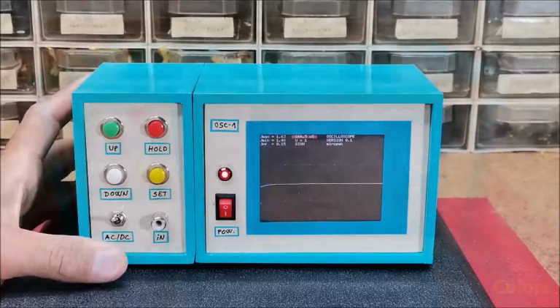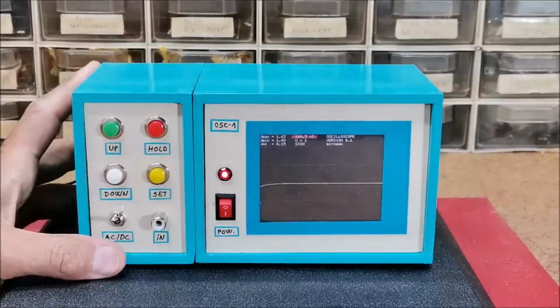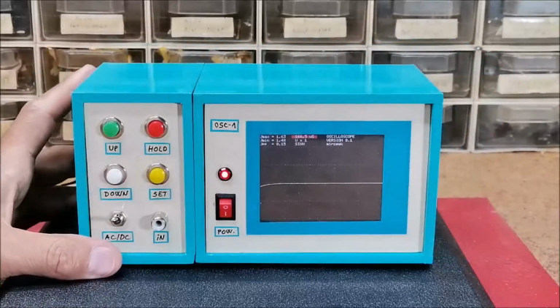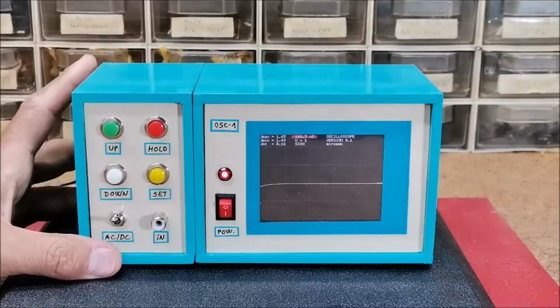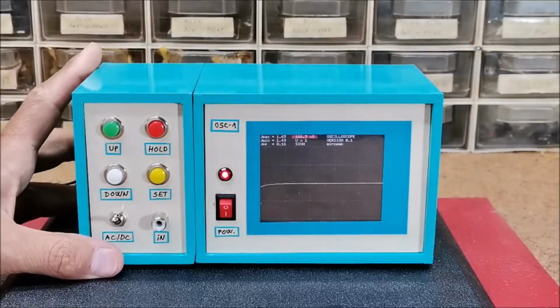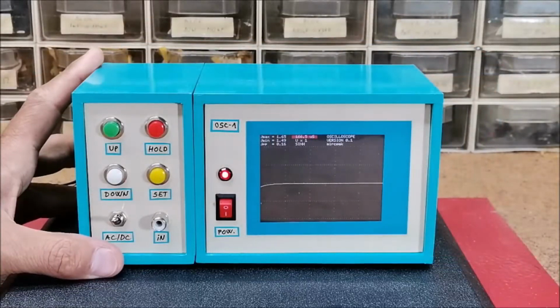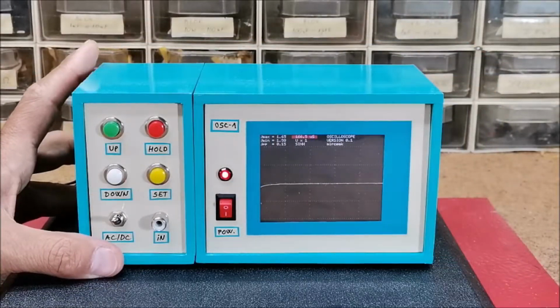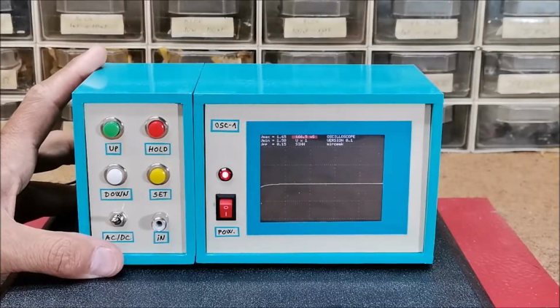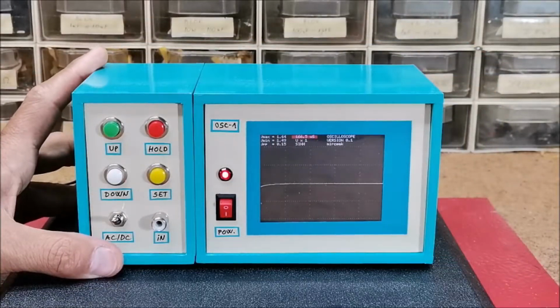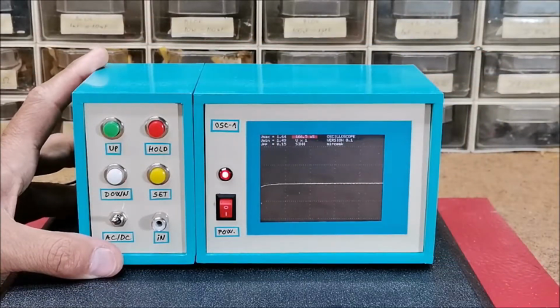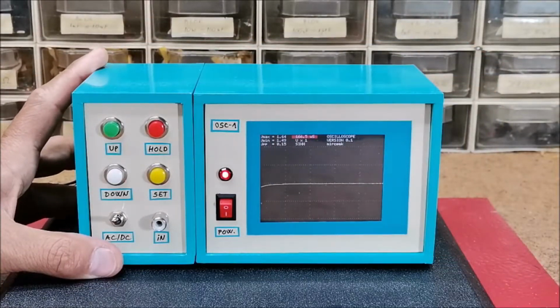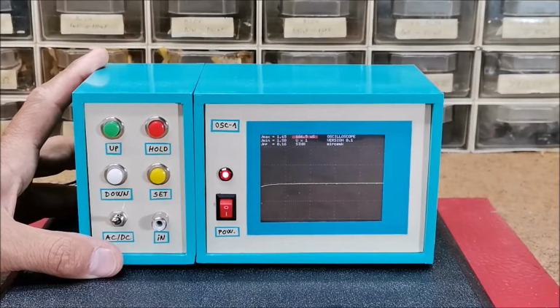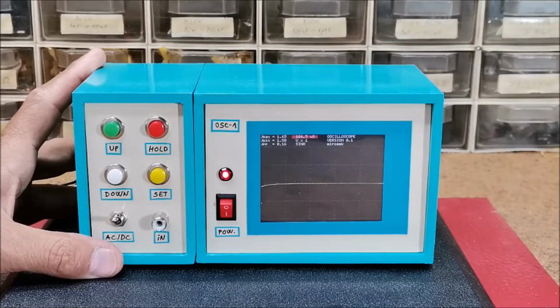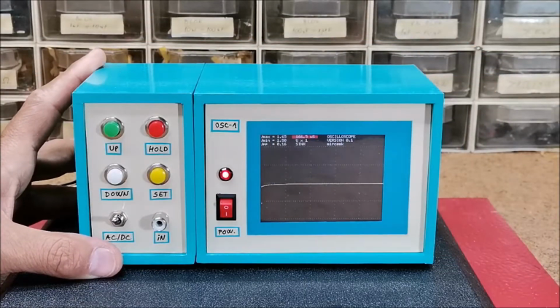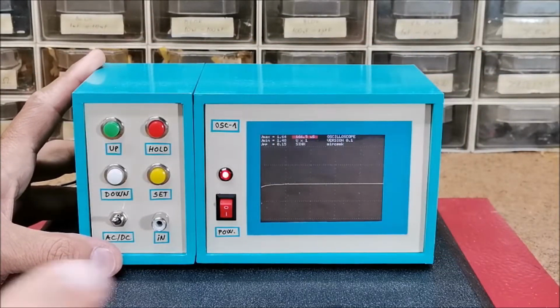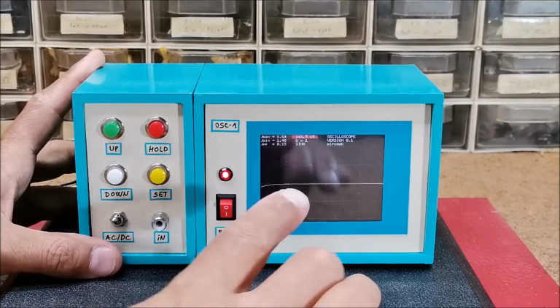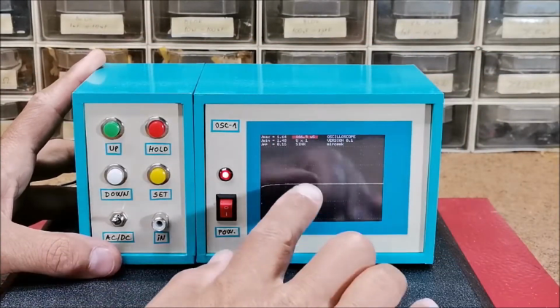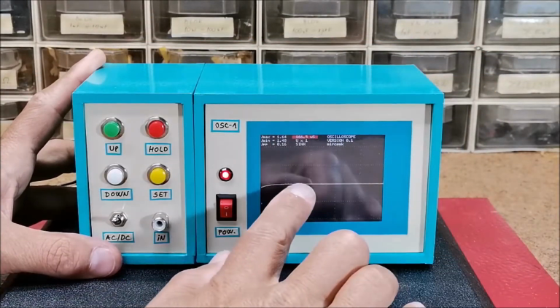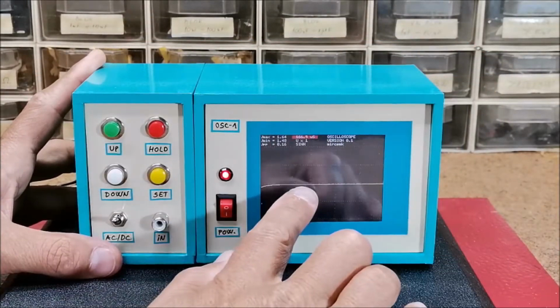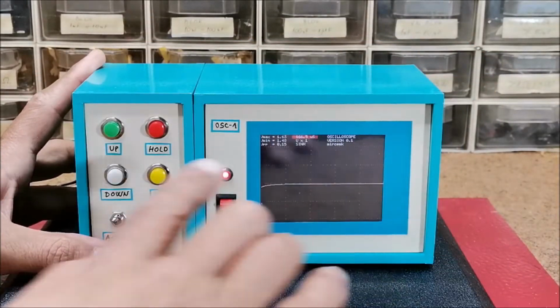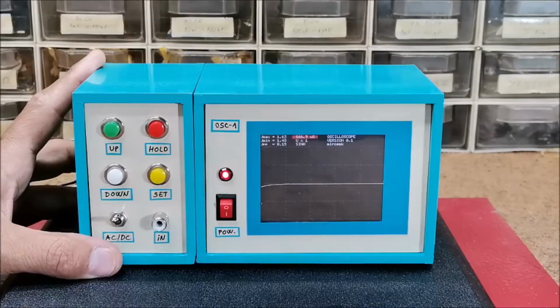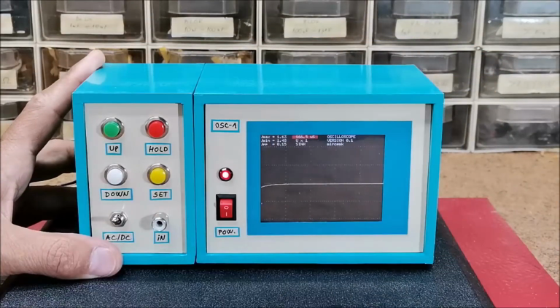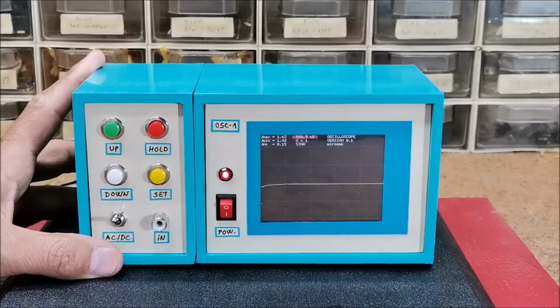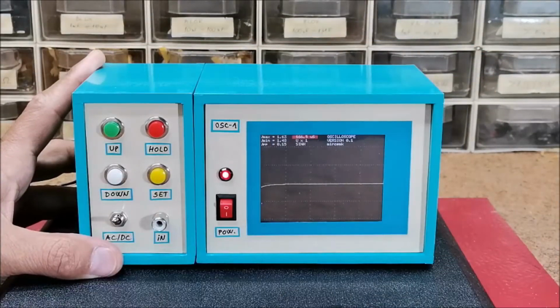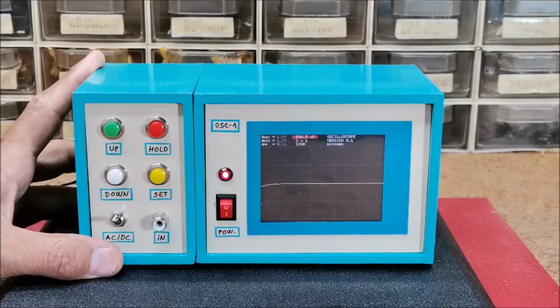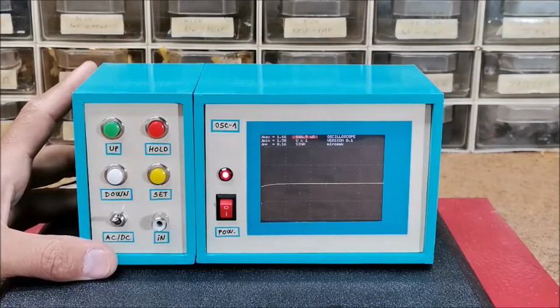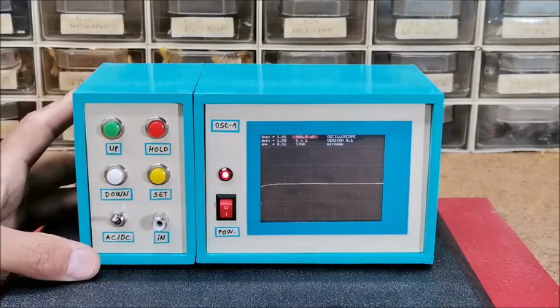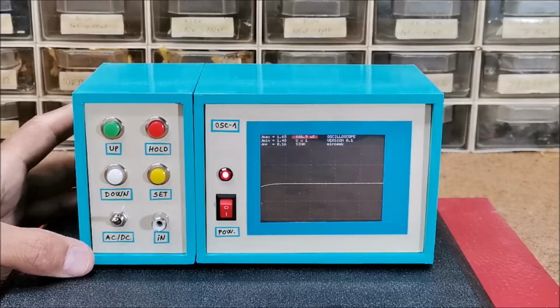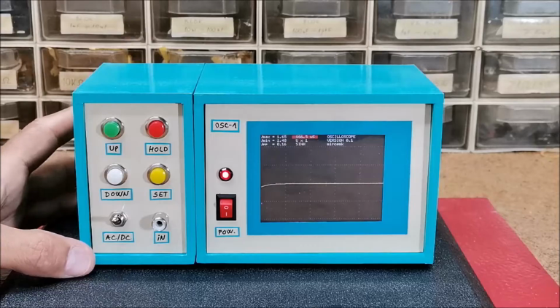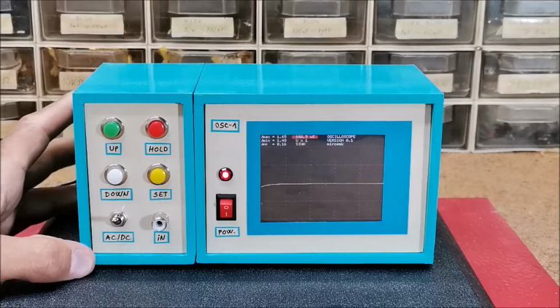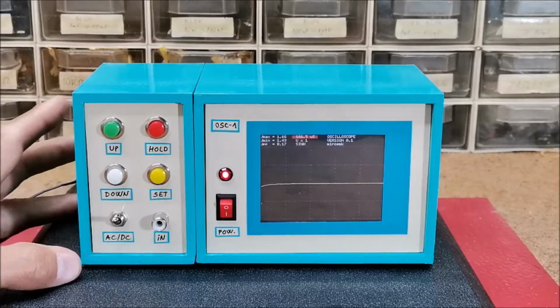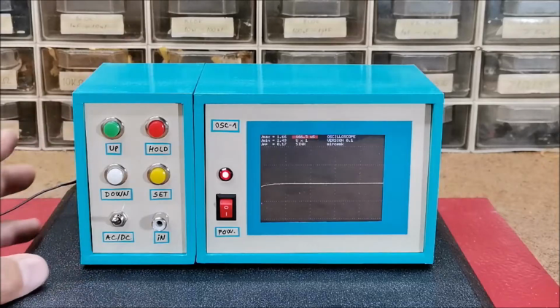As you can see in the video, the colors of the curve can be changed very easily in the code.